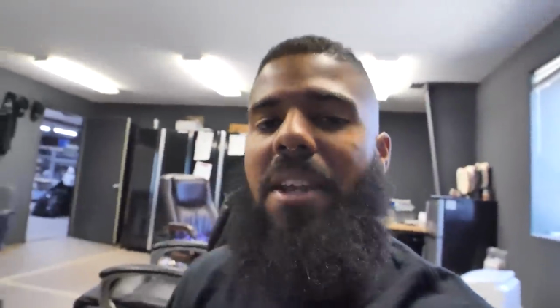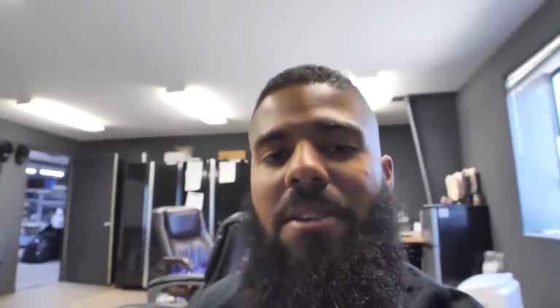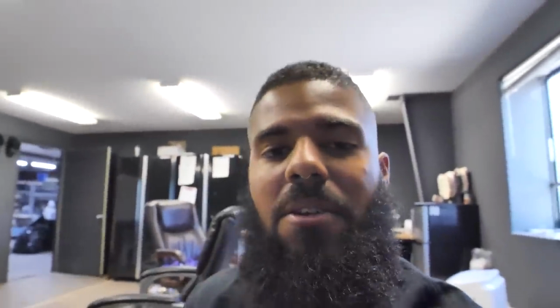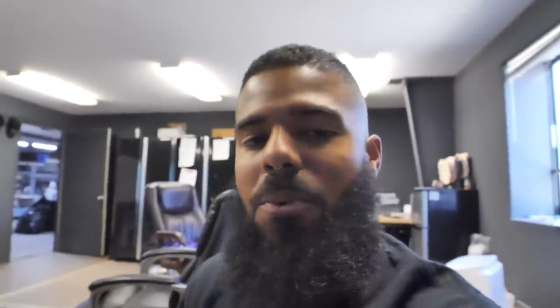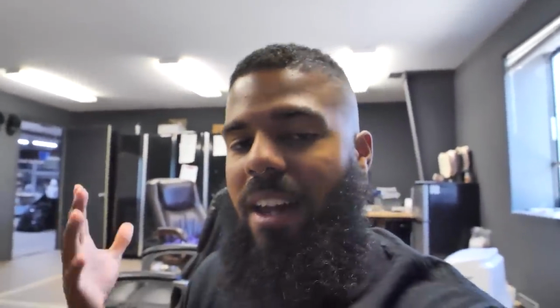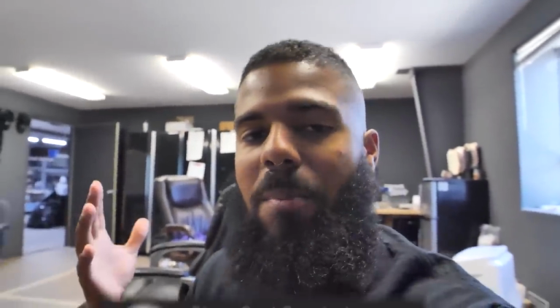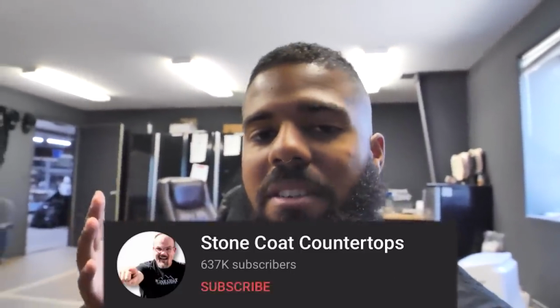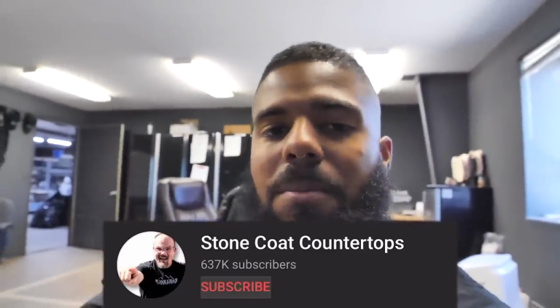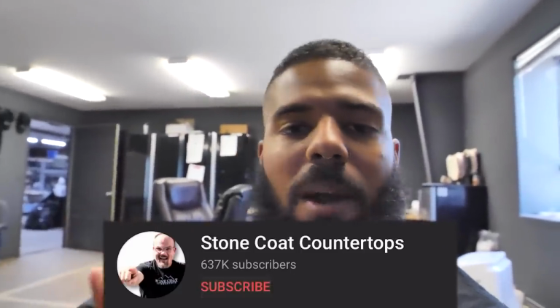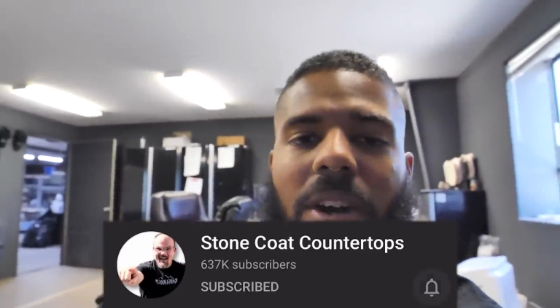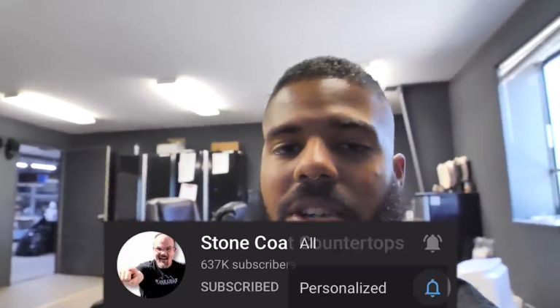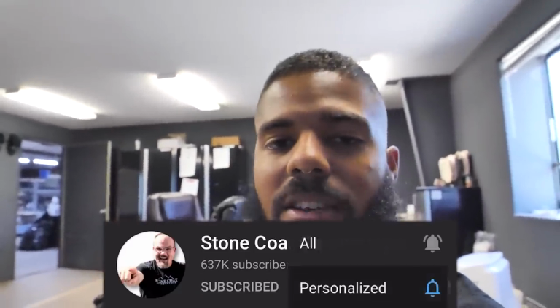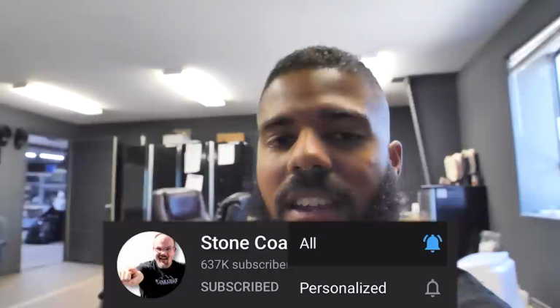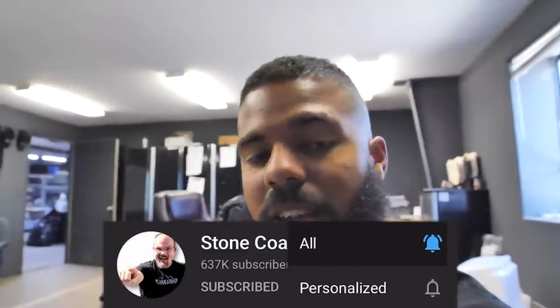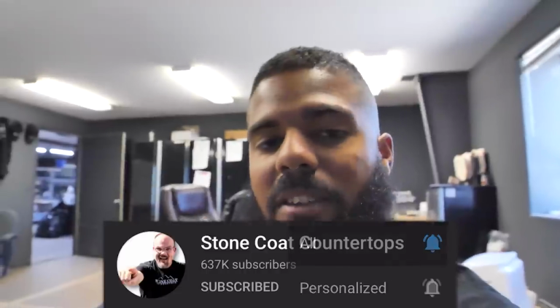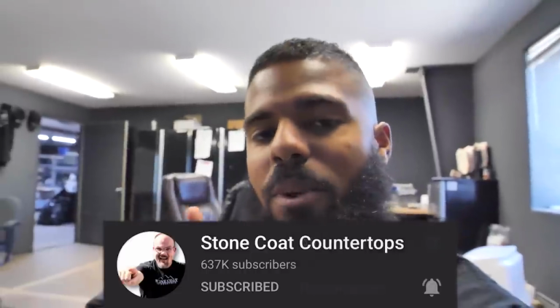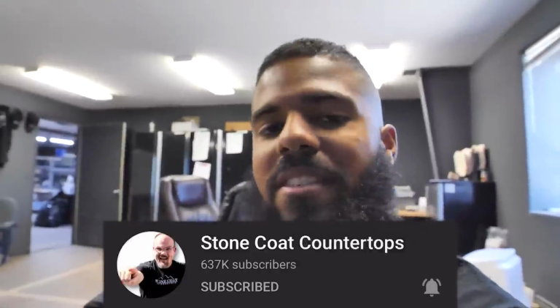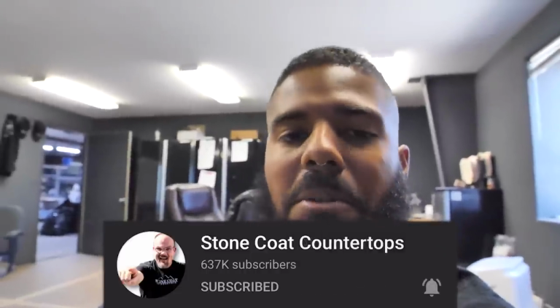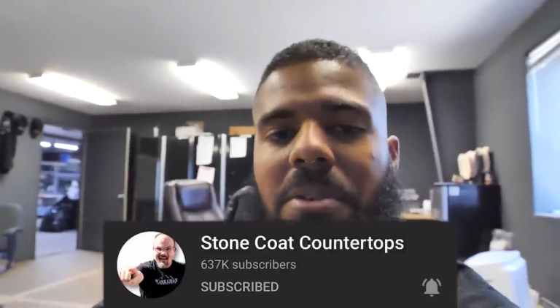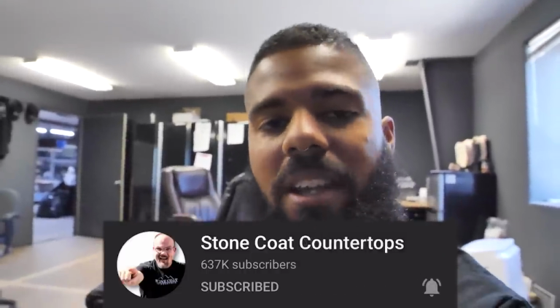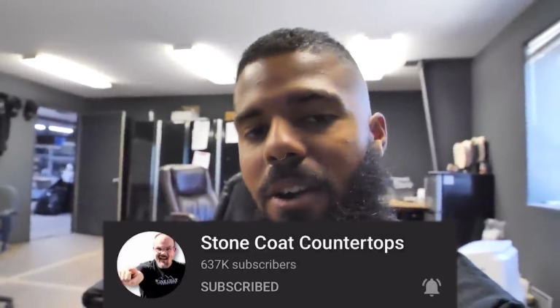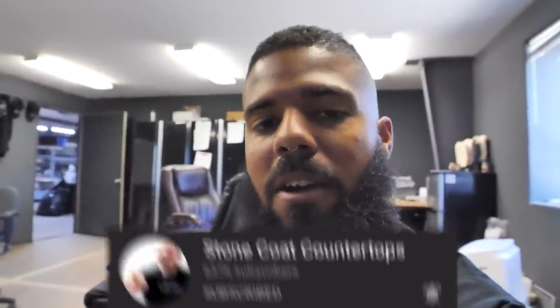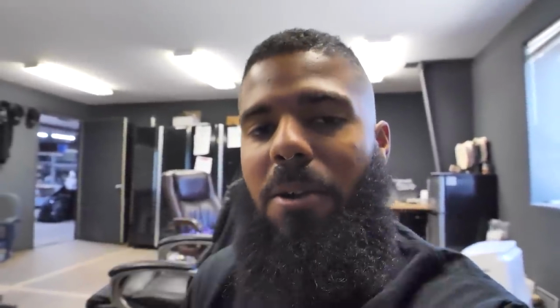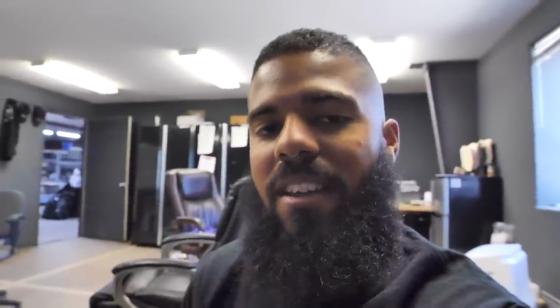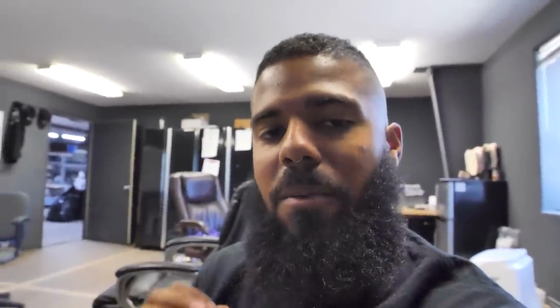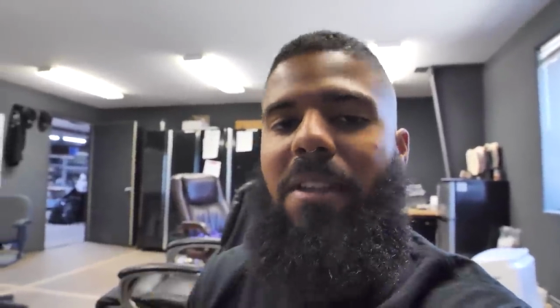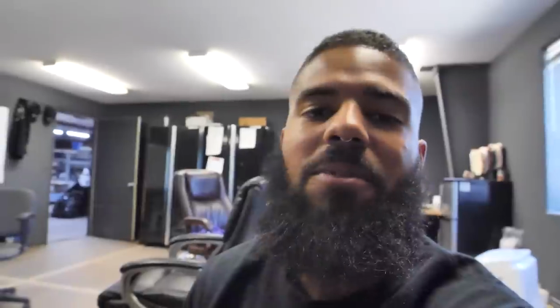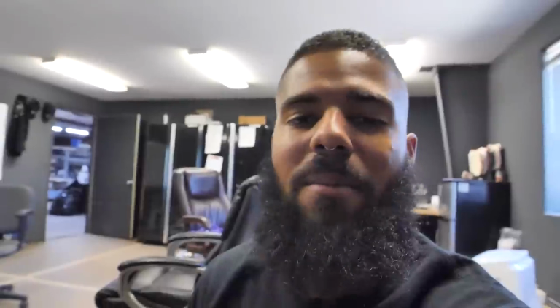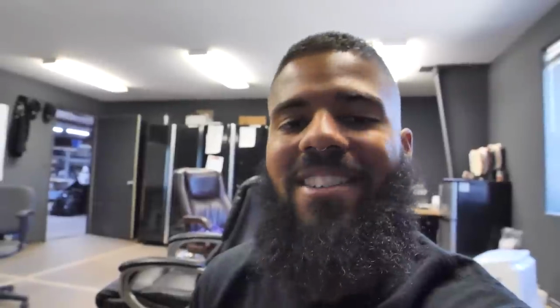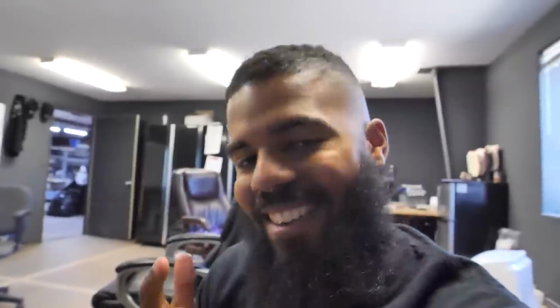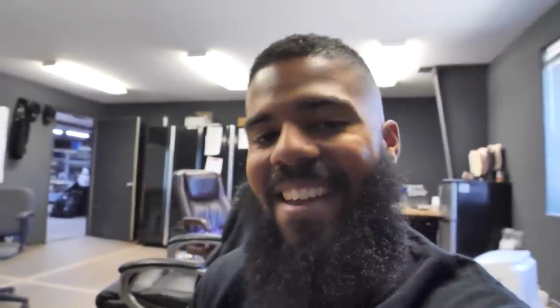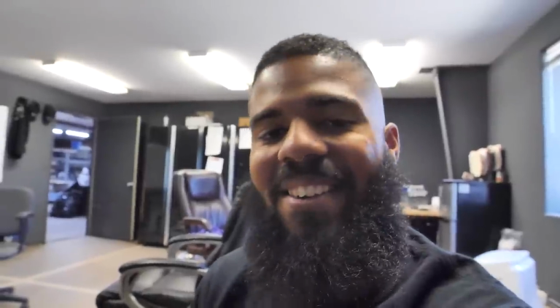We work really hard on these videos, so if you wanted to help us and subscribe to our channel, you can make us one step closer to our goal of a million subscribers. Thank you.